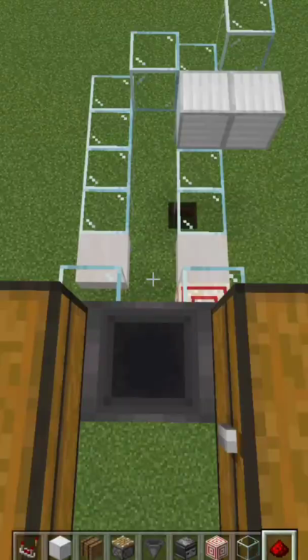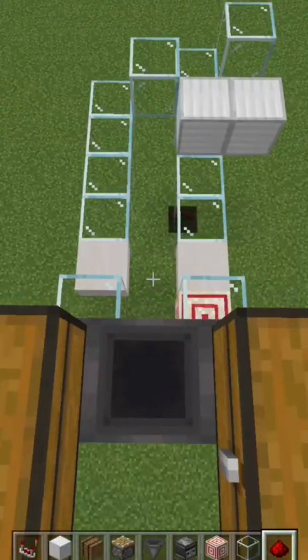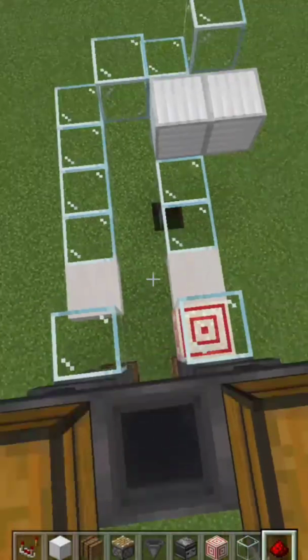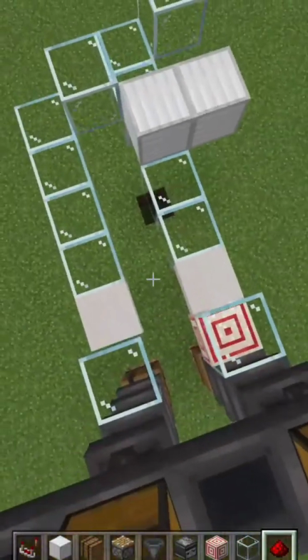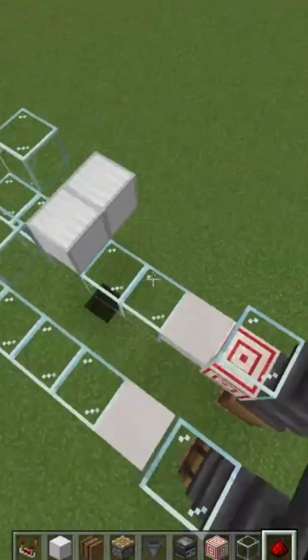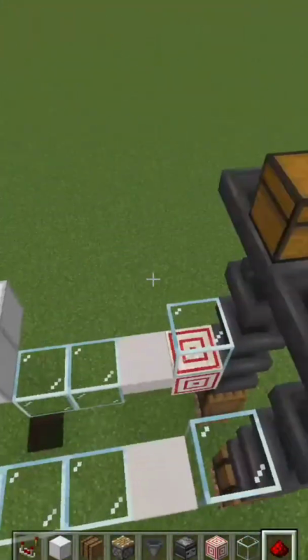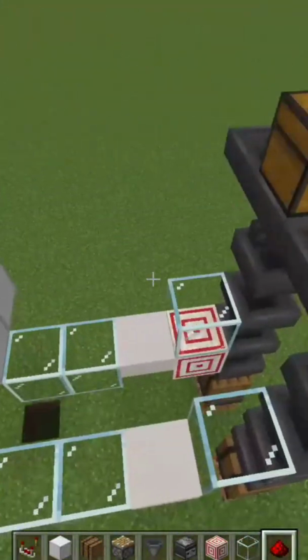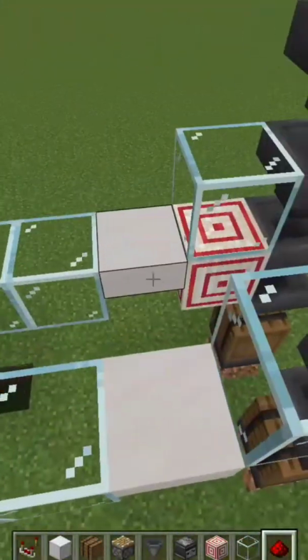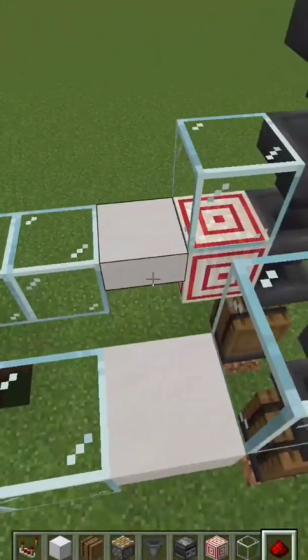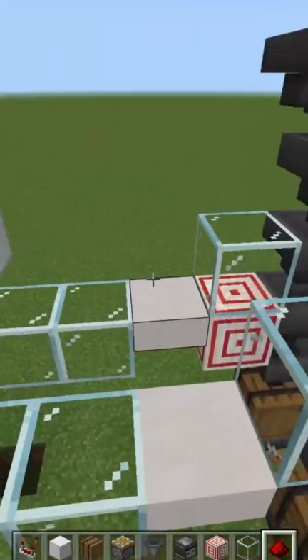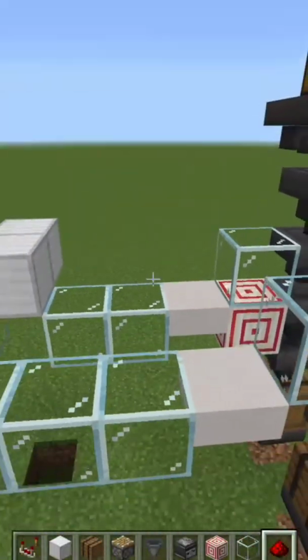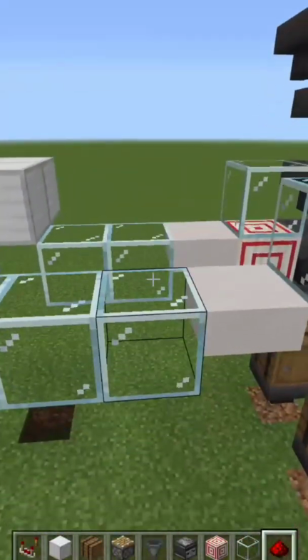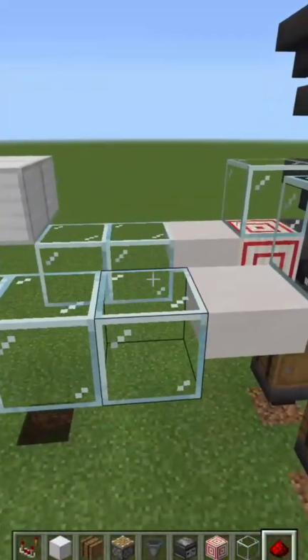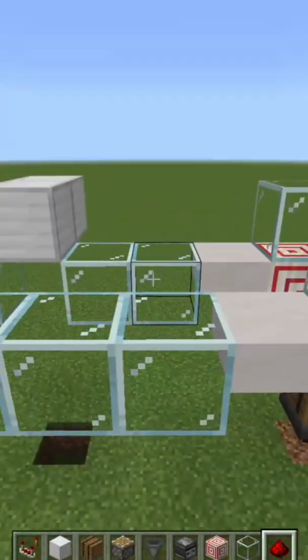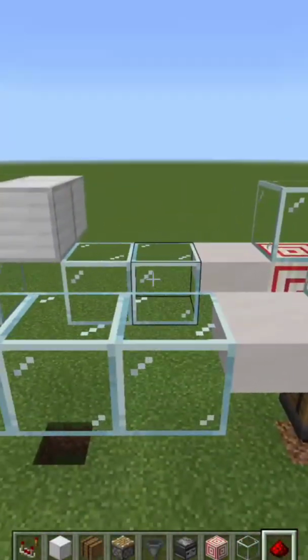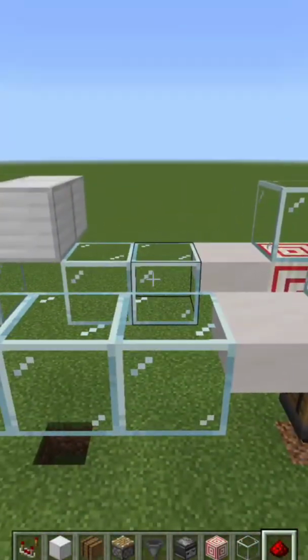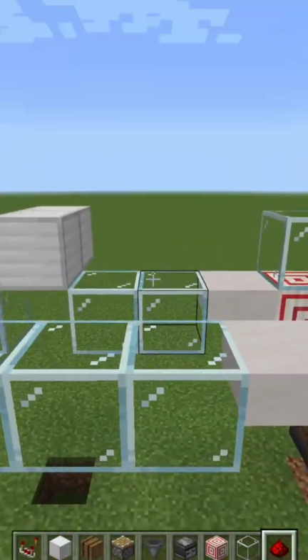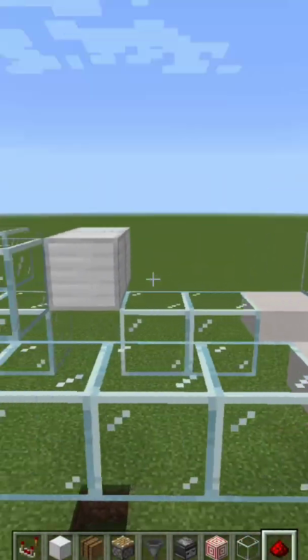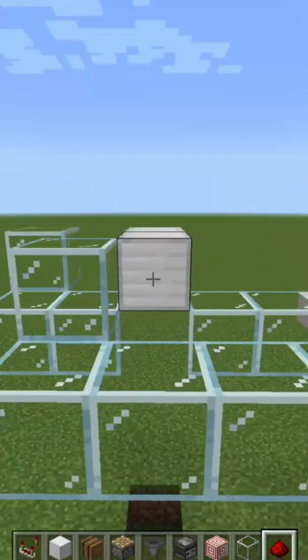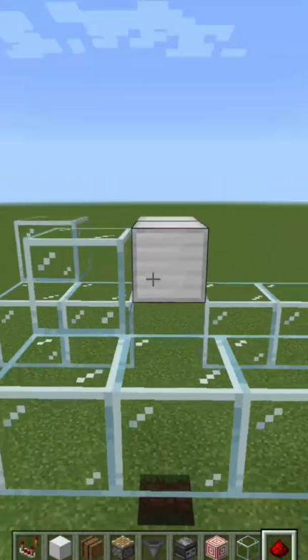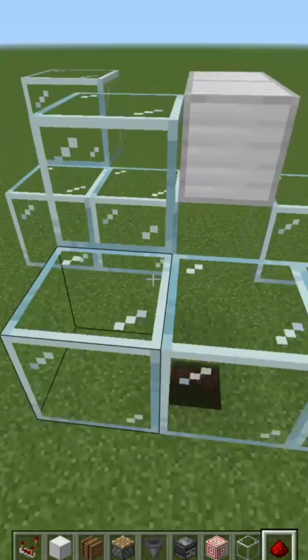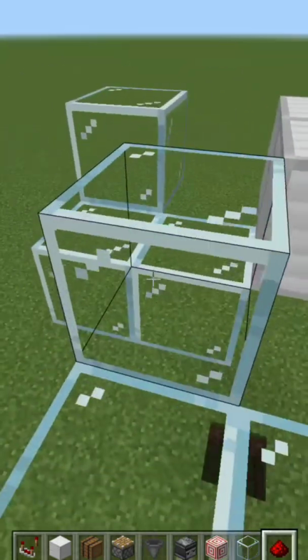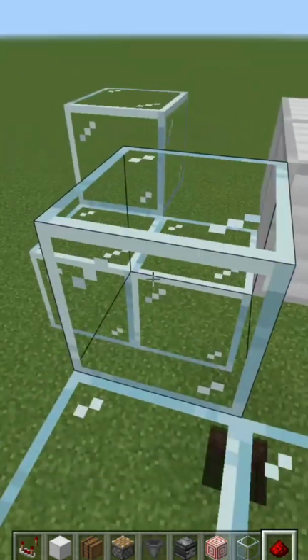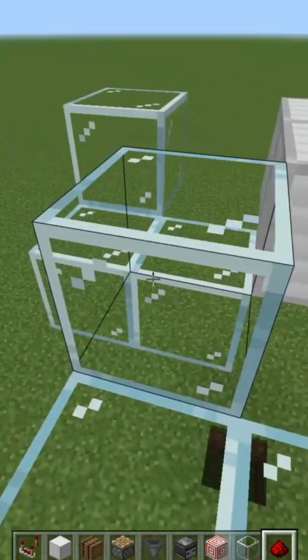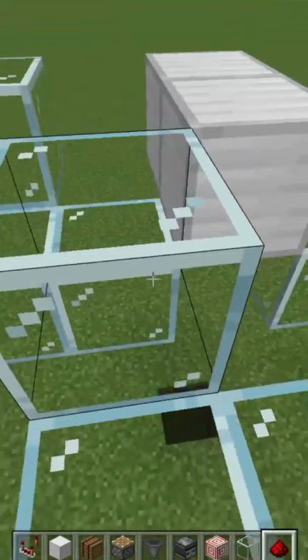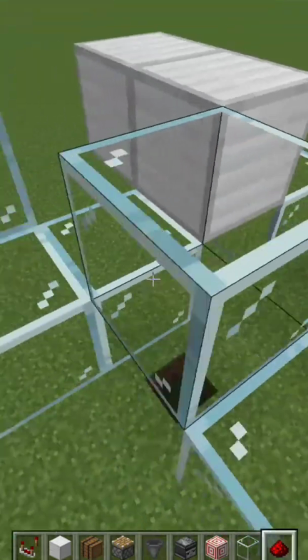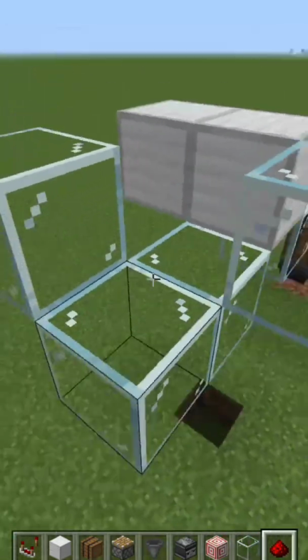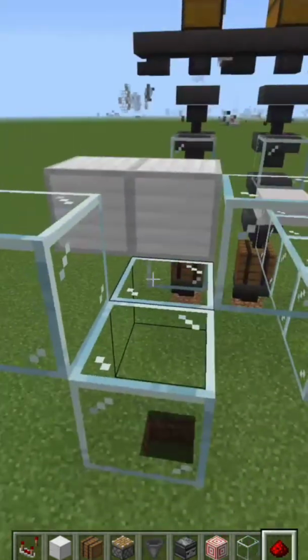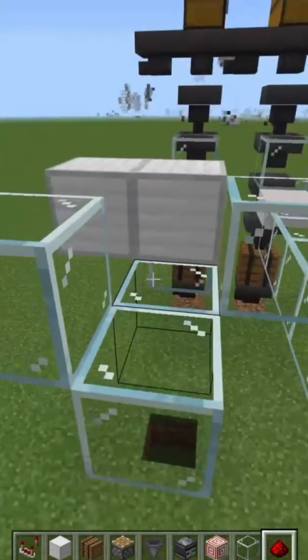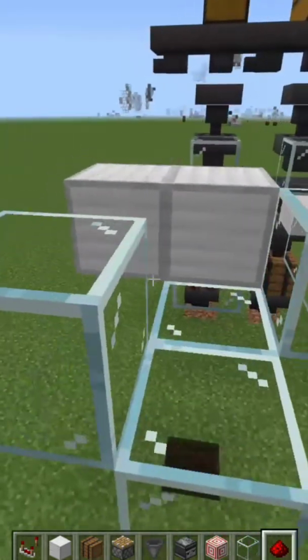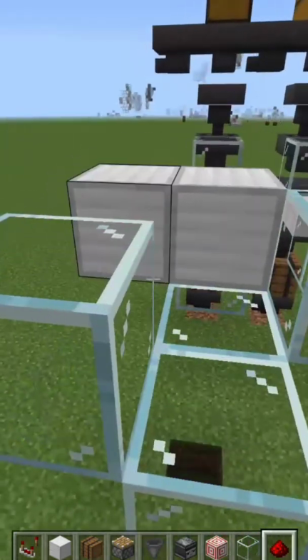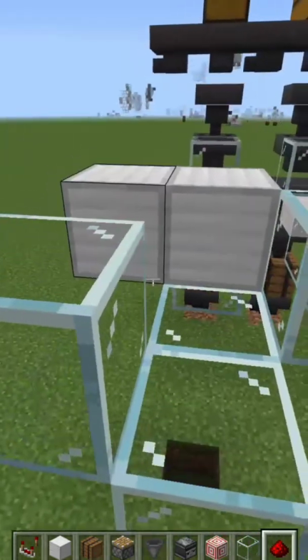Next, we're going to pop up one level and place glass blocks adjacent to the hoppers on both sides — two glass blocks here and here — and two solid blocks above and diagonal to the air gap on B side.